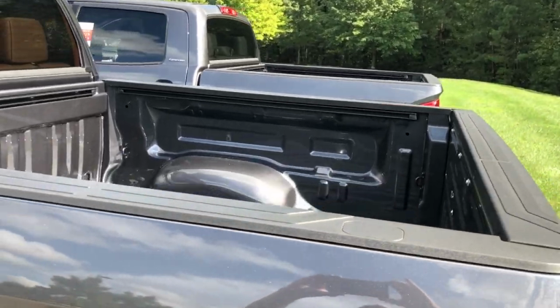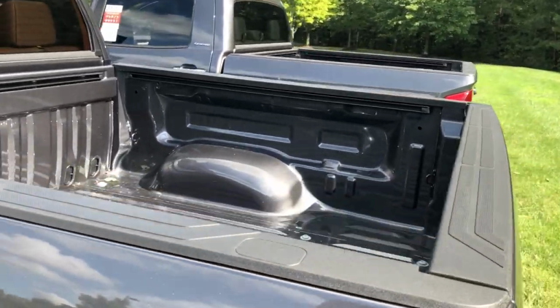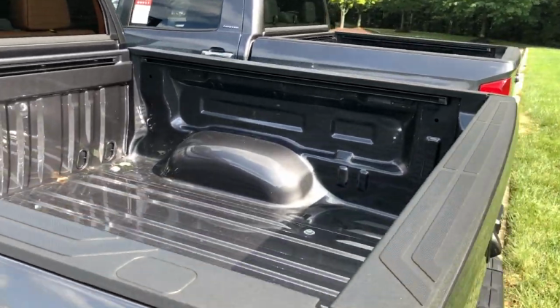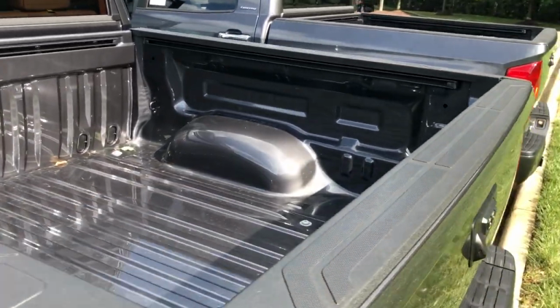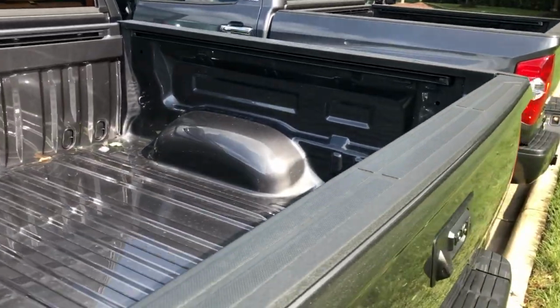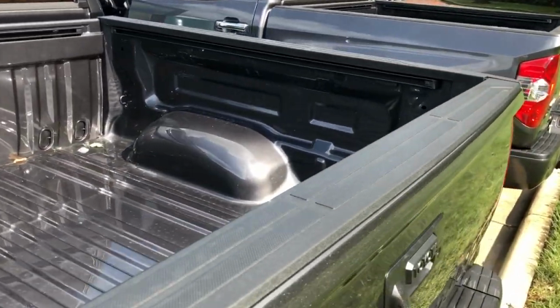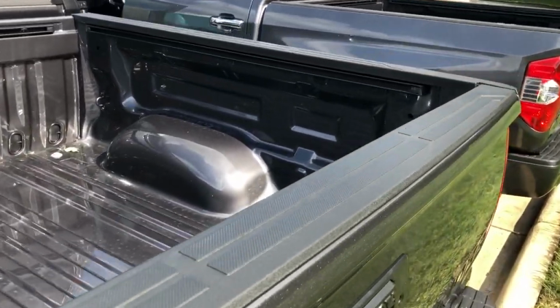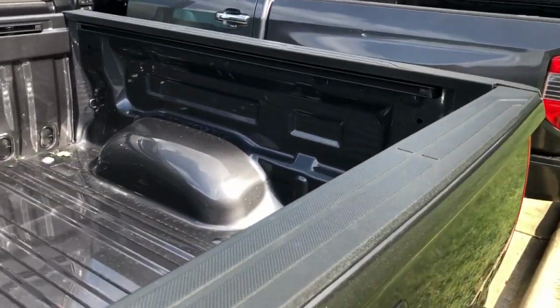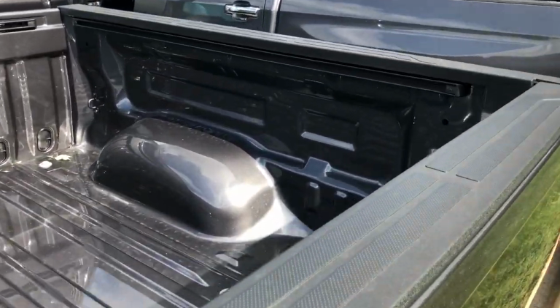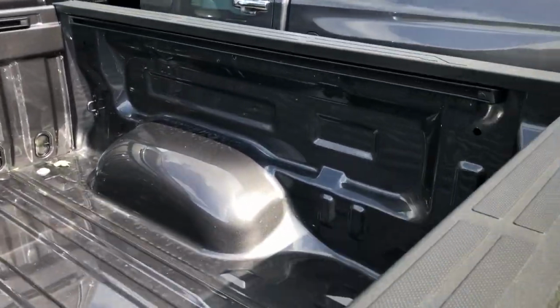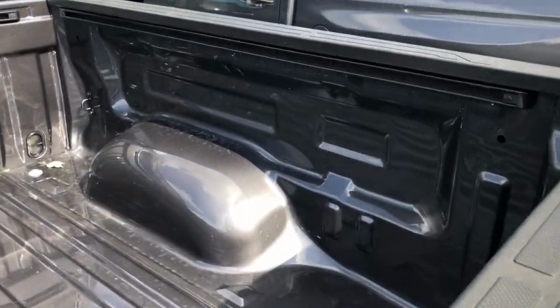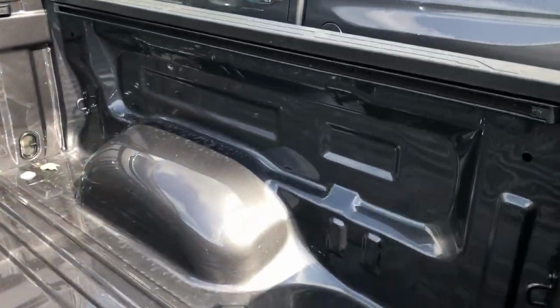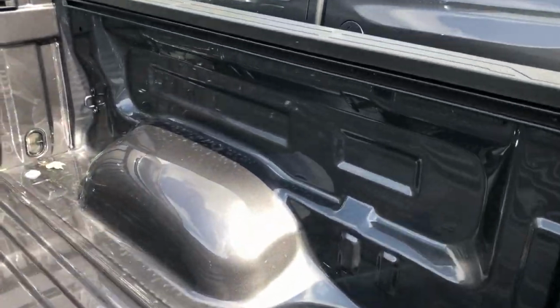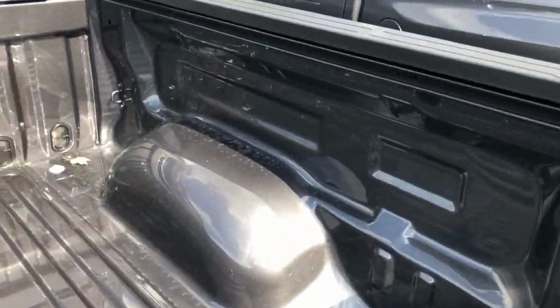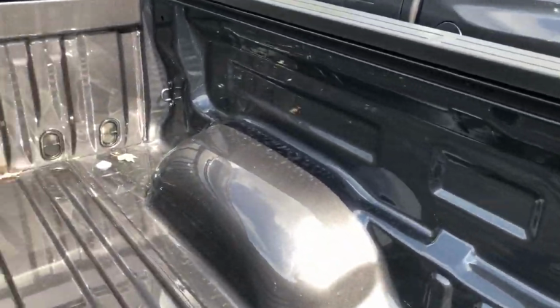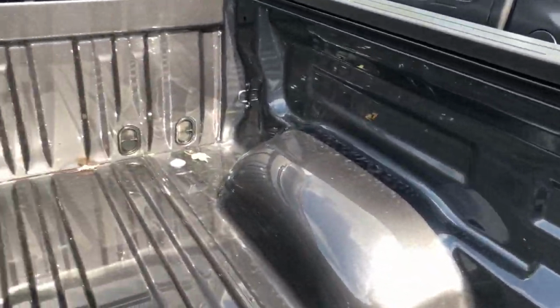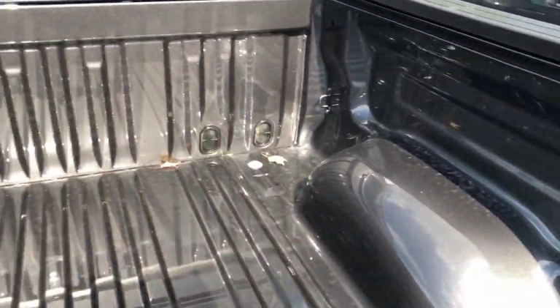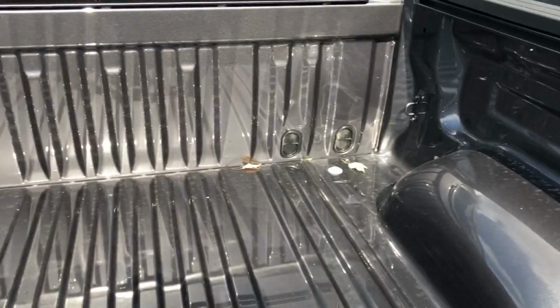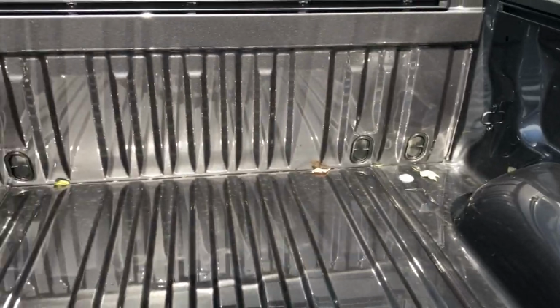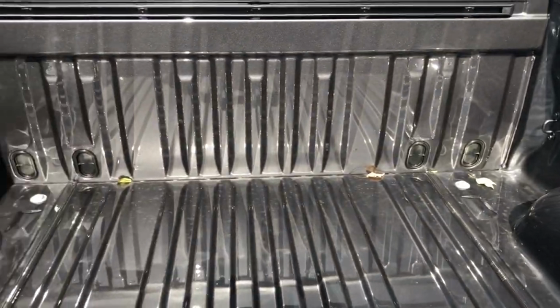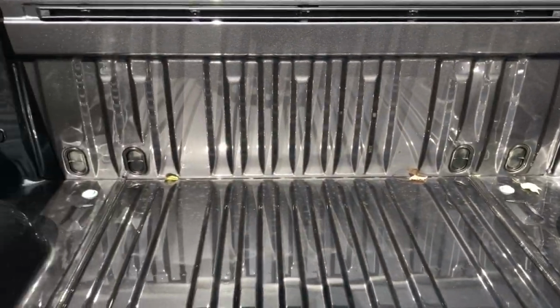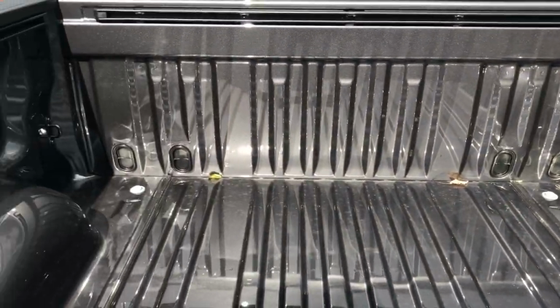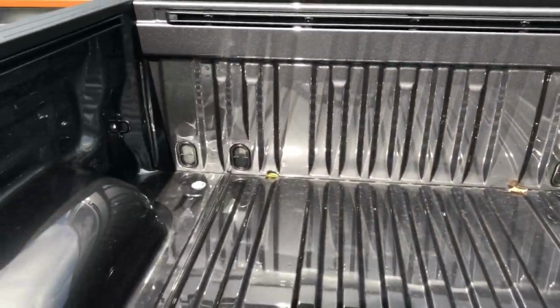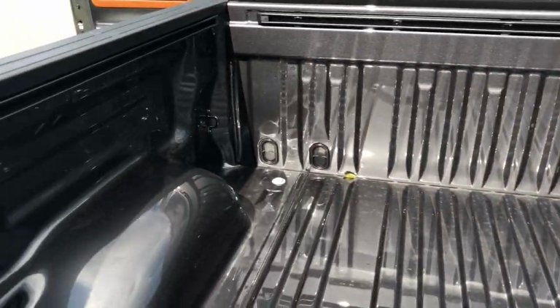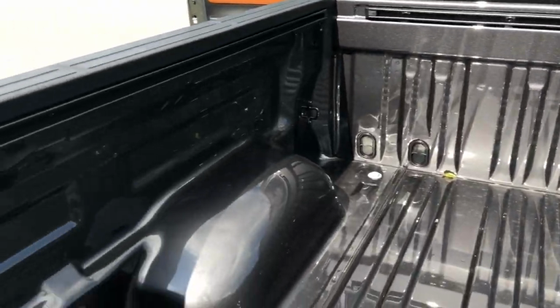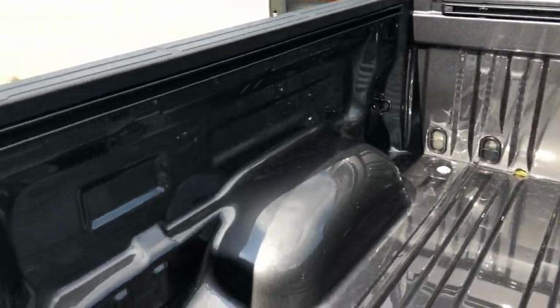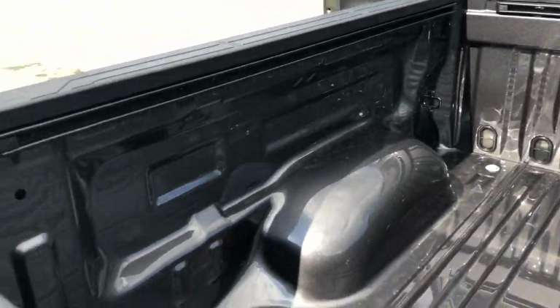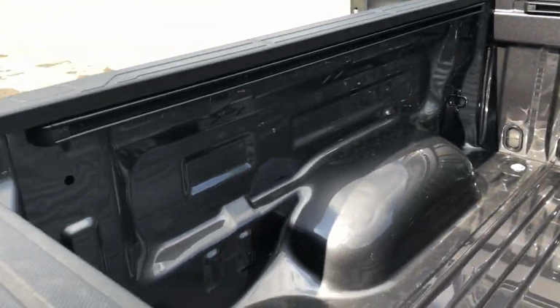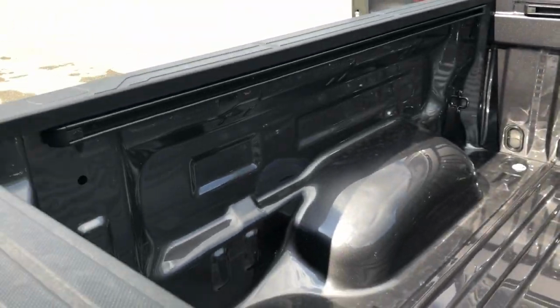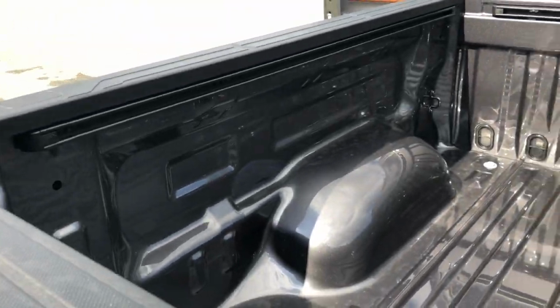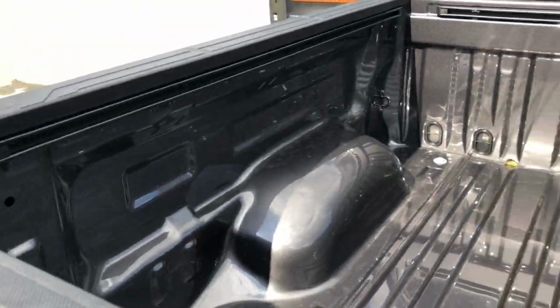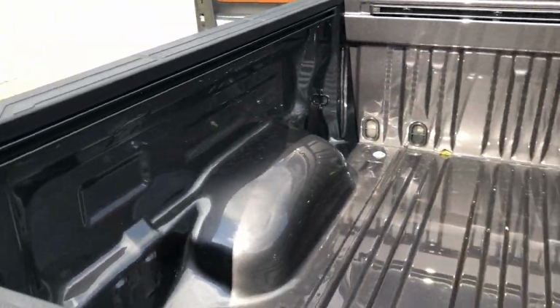There's a deck rail system here that can hold movable cleats rated at 250 pounds each.